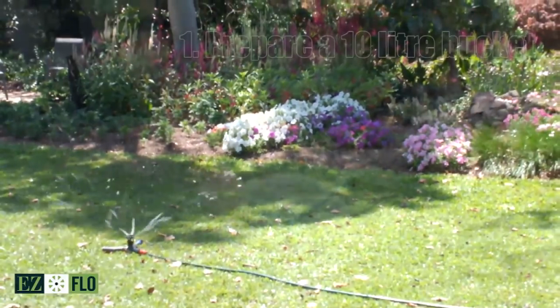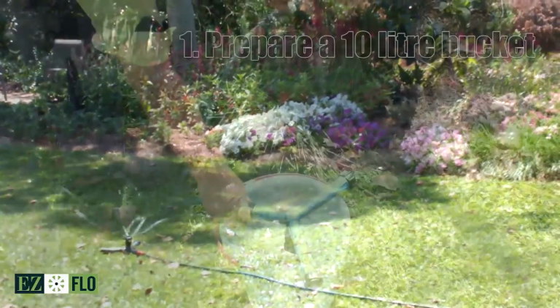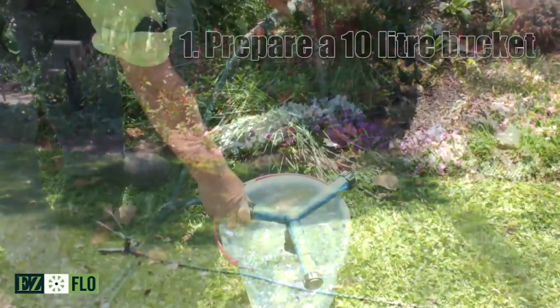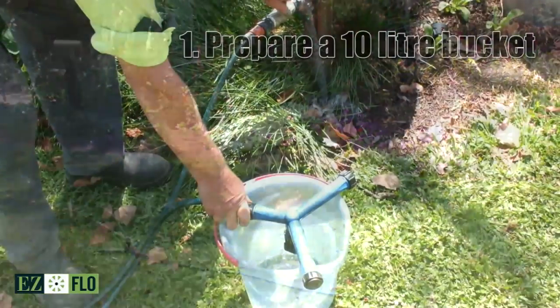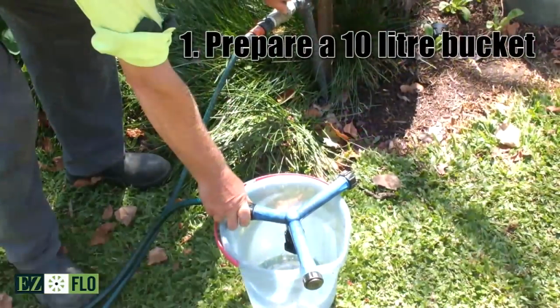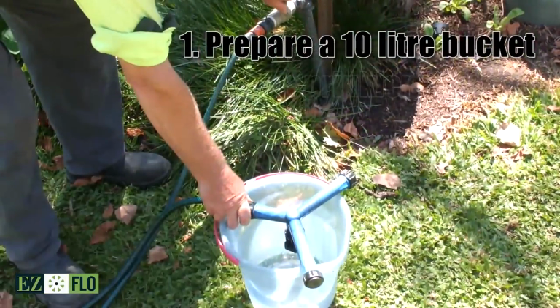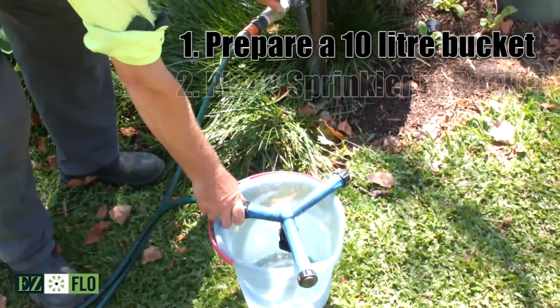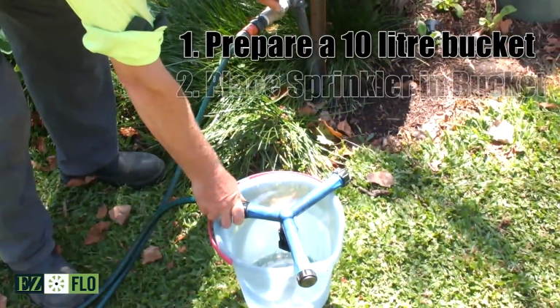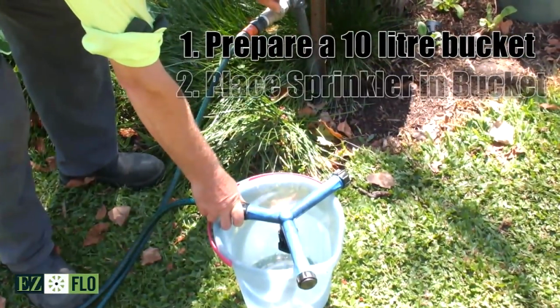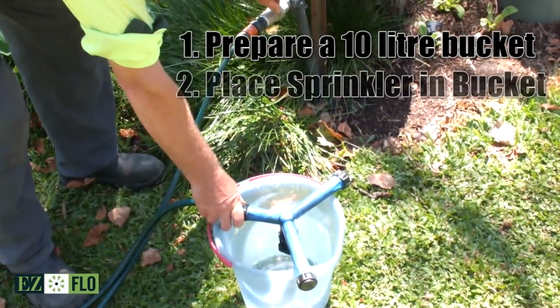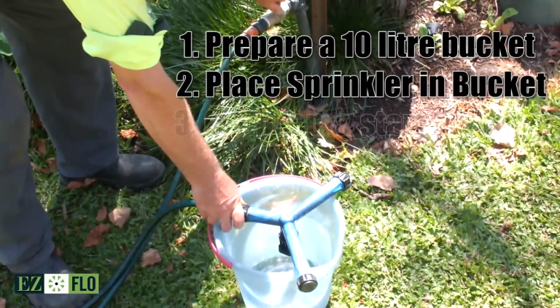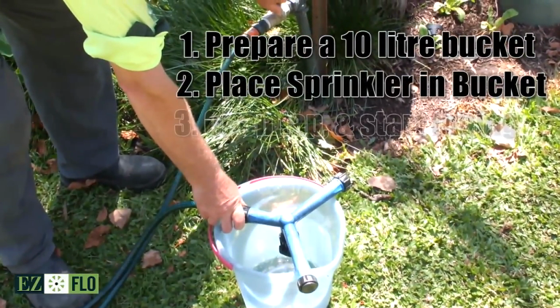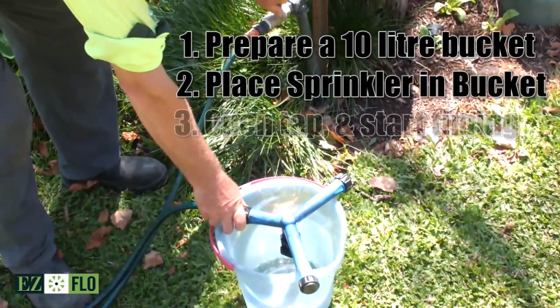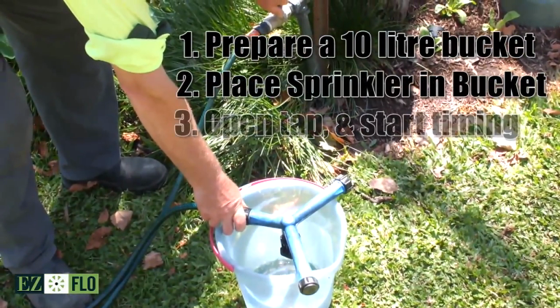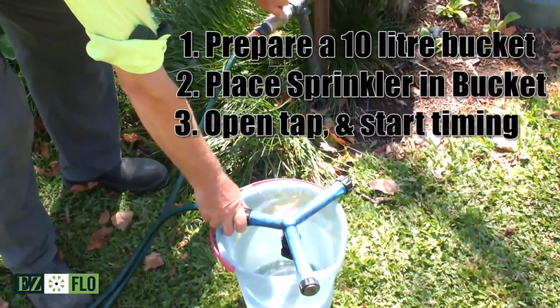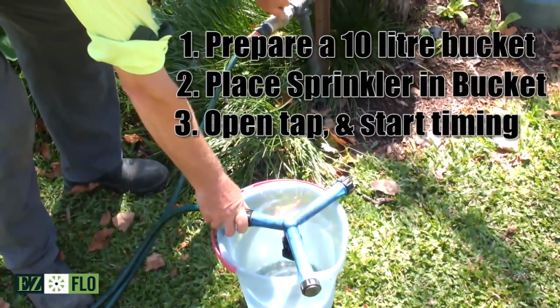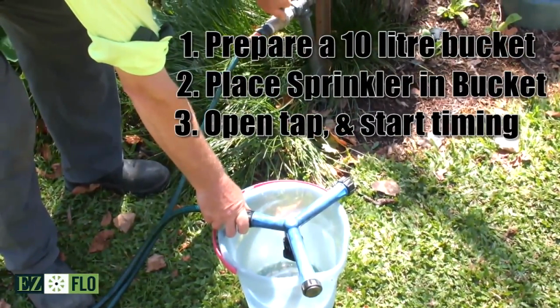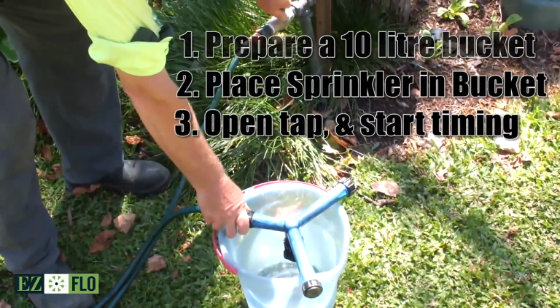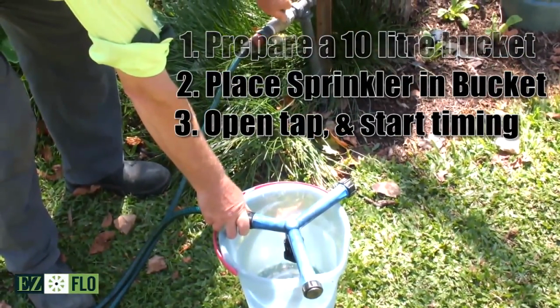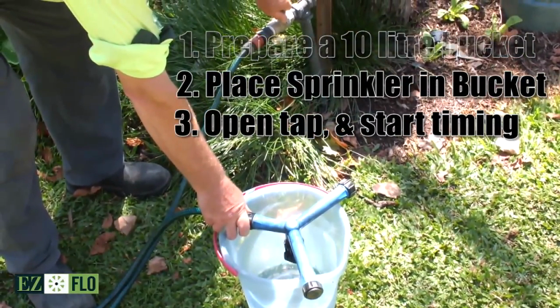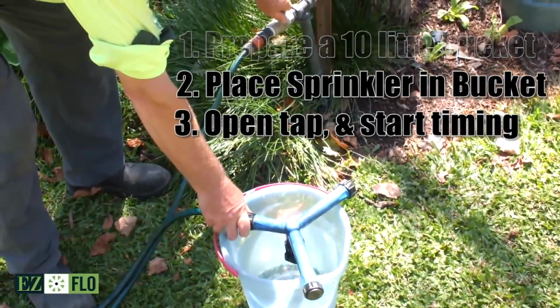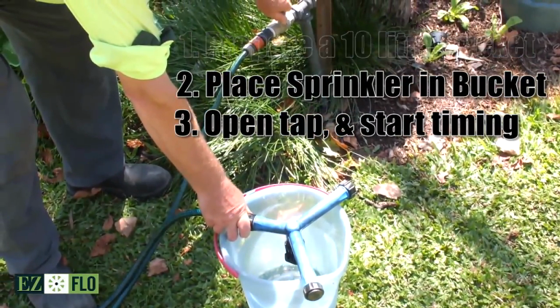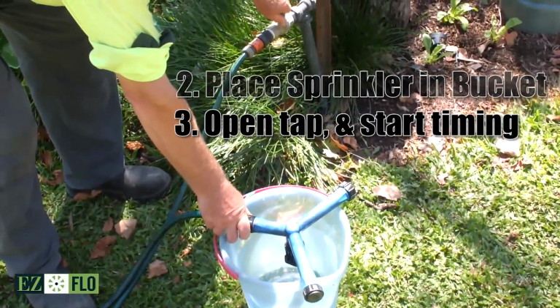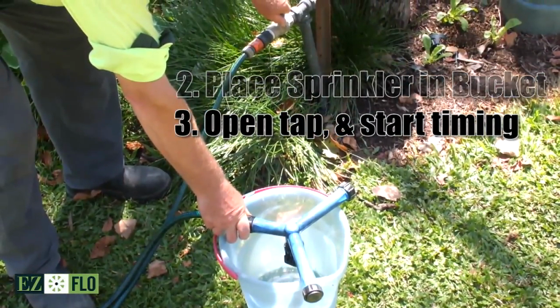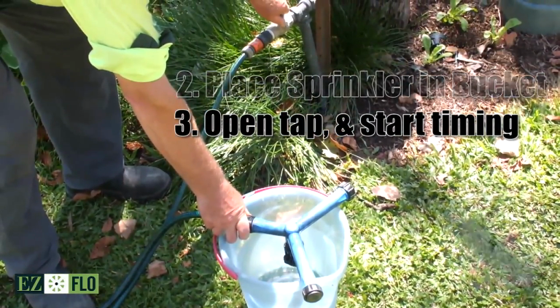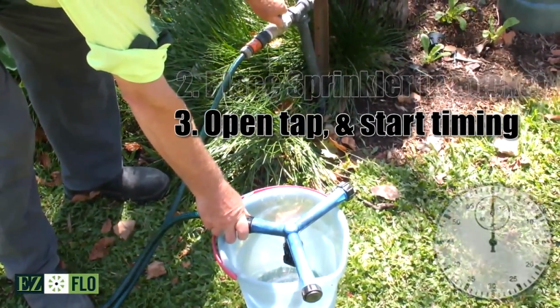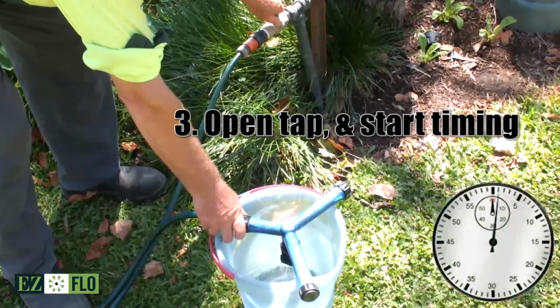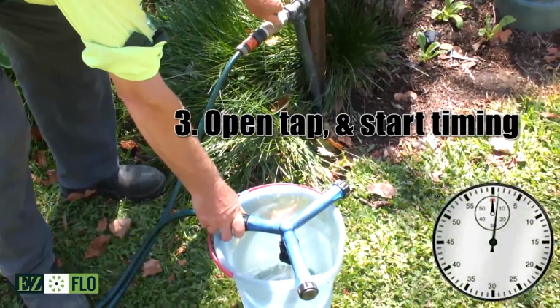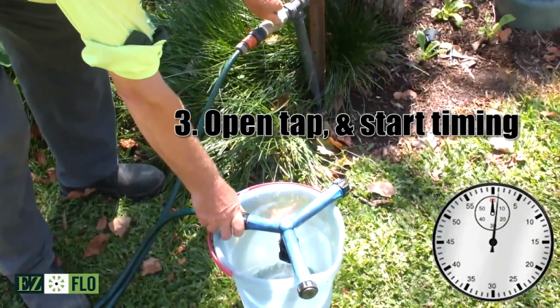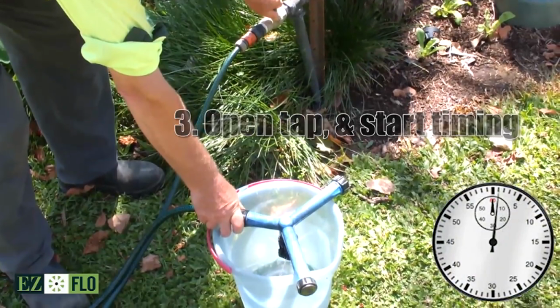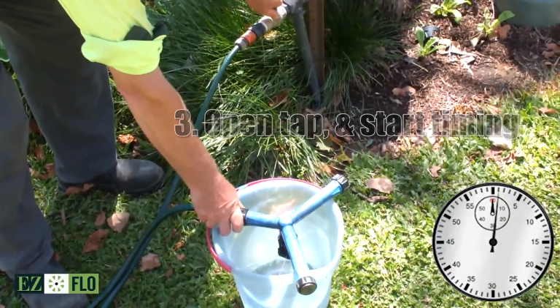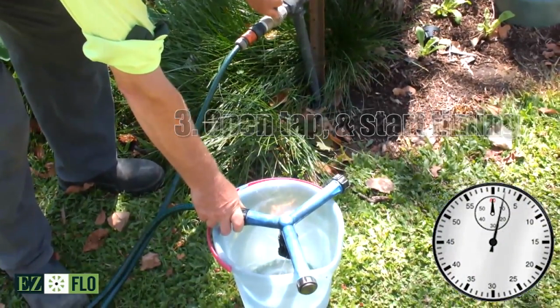Firstly, prepare a 10 litre bucket. Next, place the sprinkler or hand nozzle in the bucket, open the tap and start your timer.